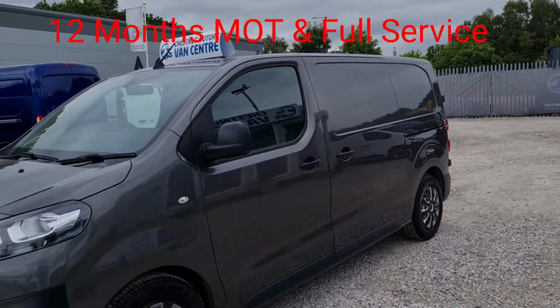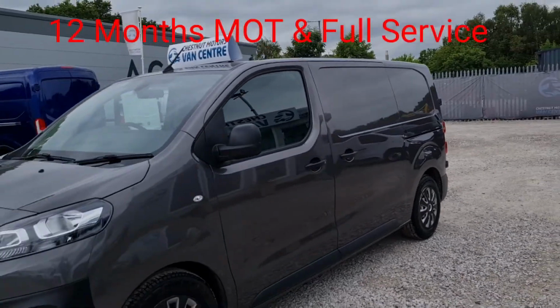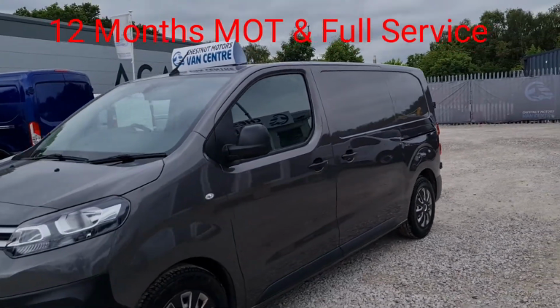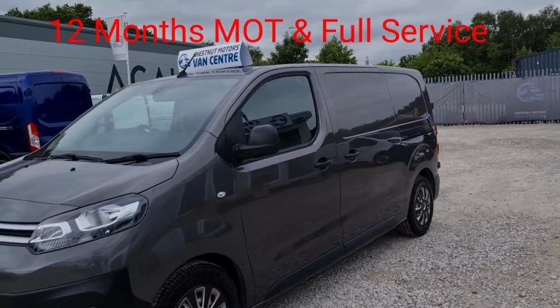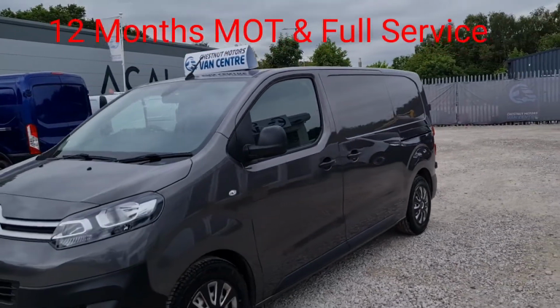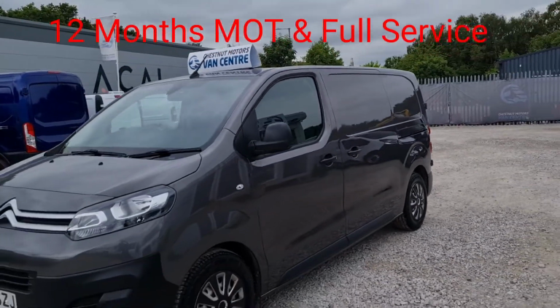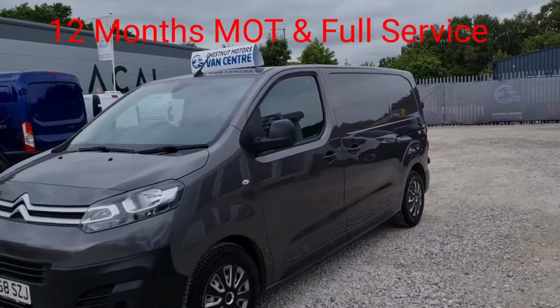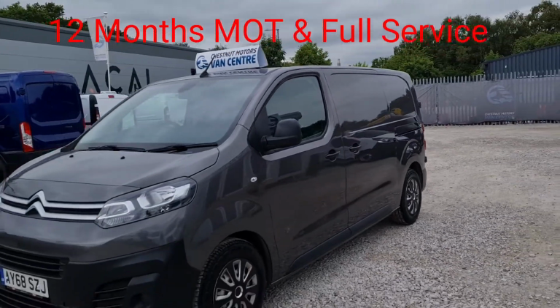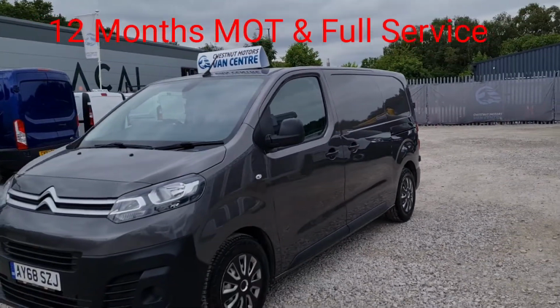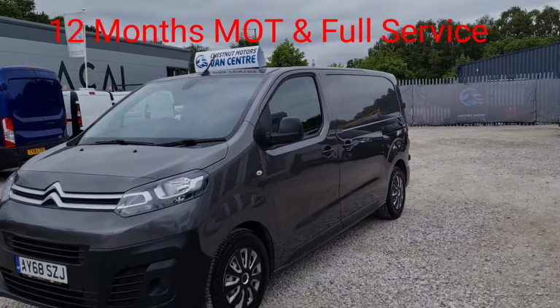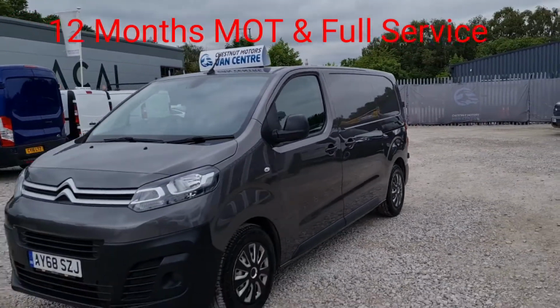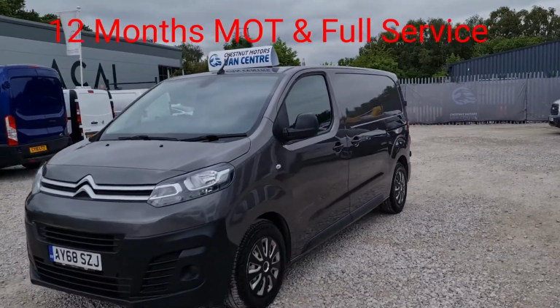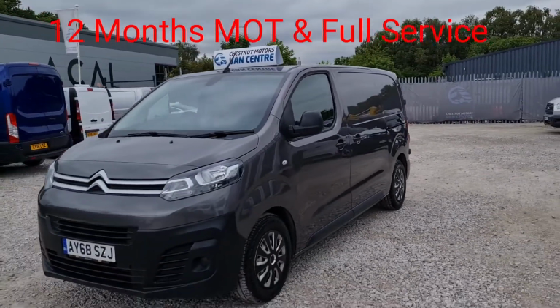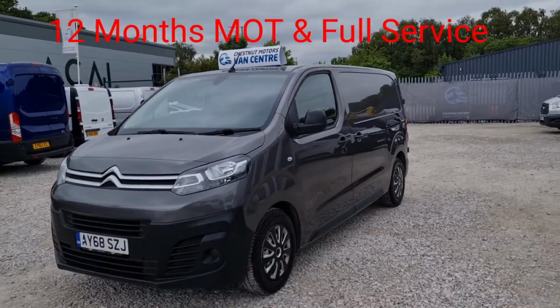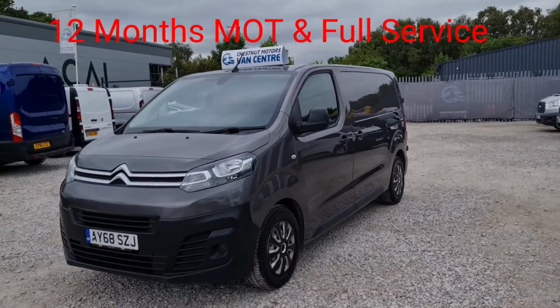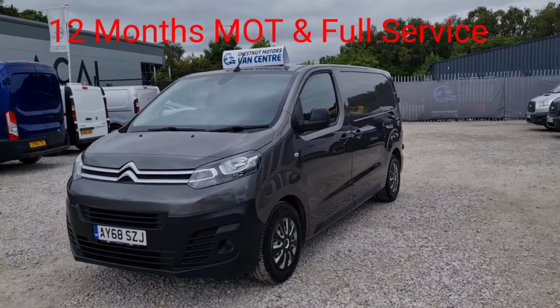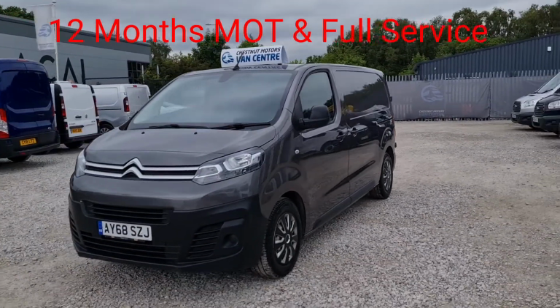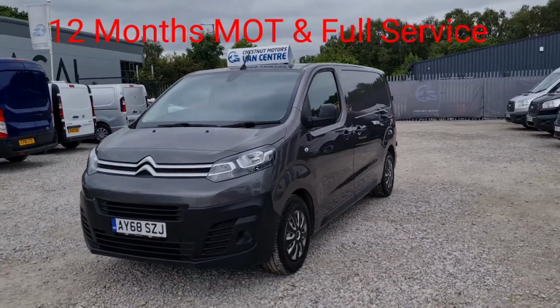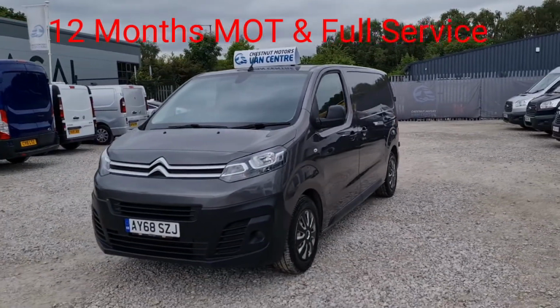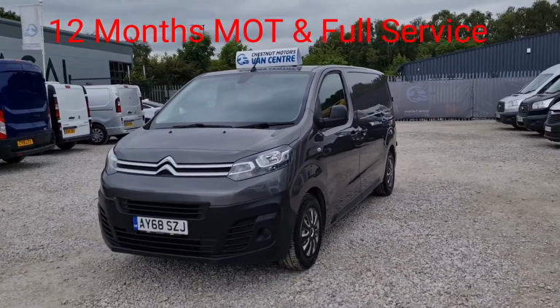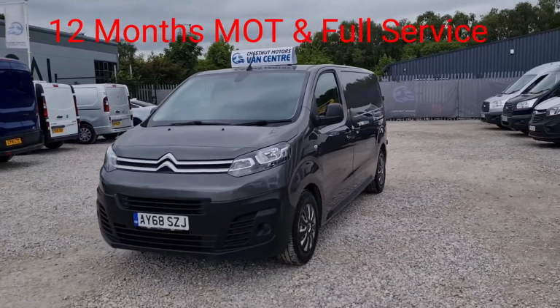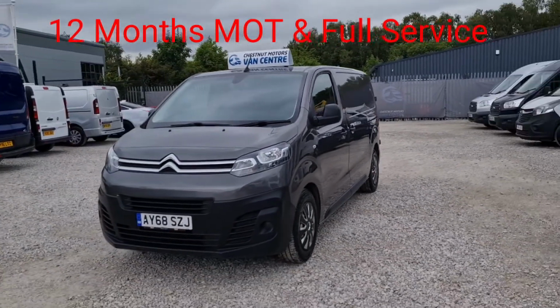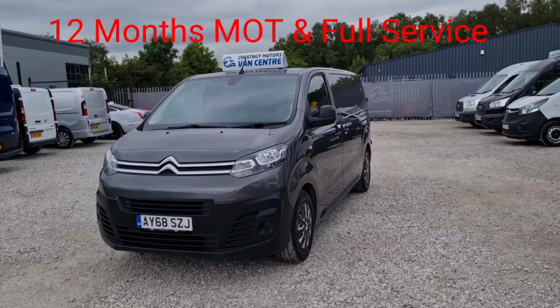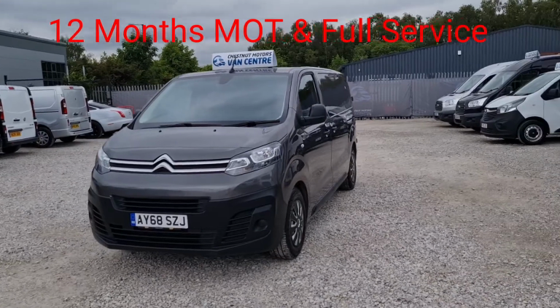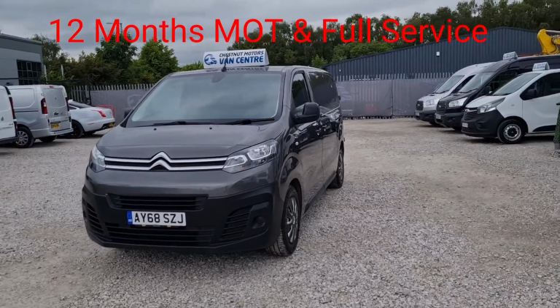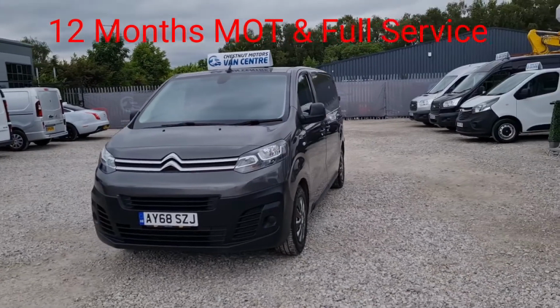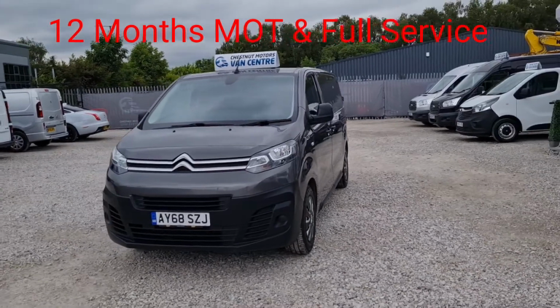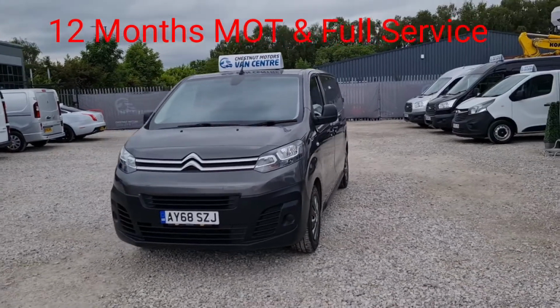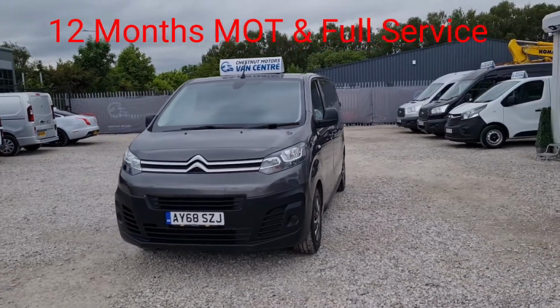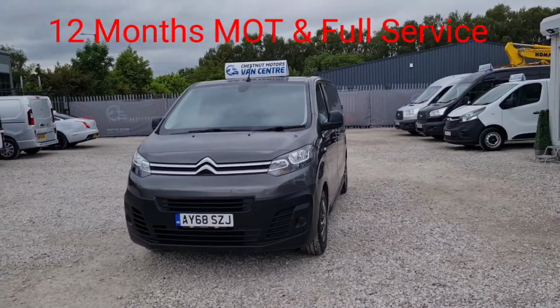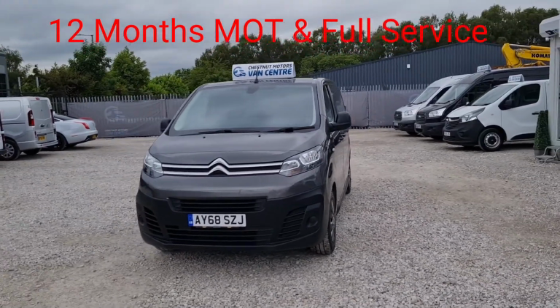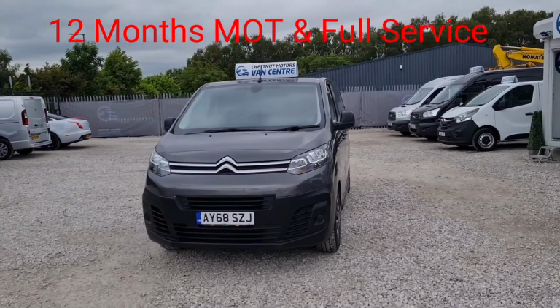These vans drive absolutely brilliantly — more like cars every day.